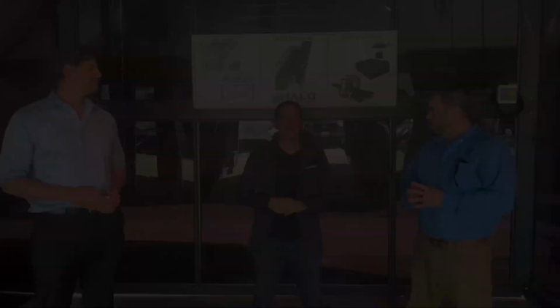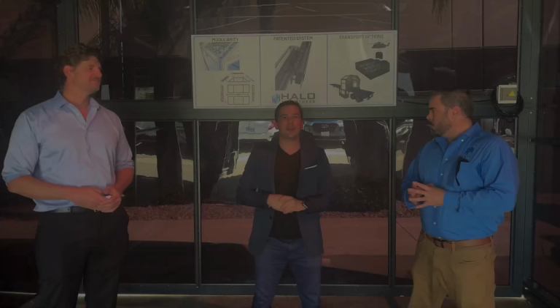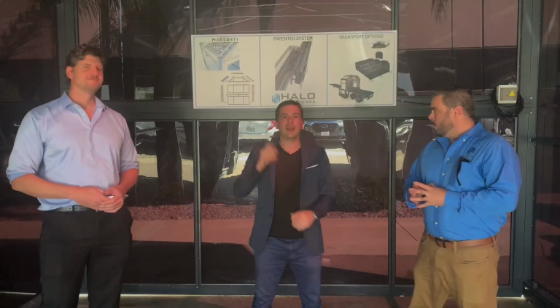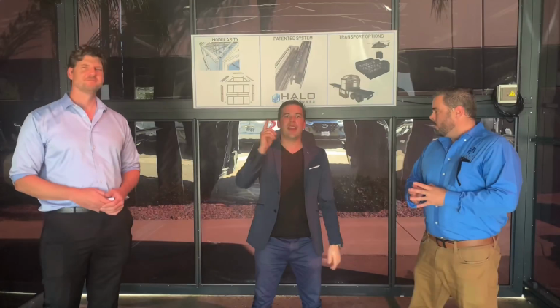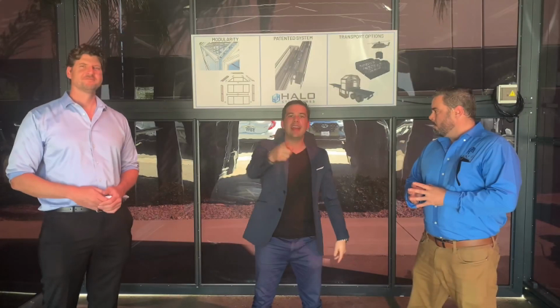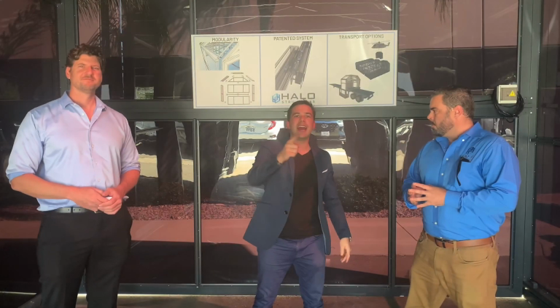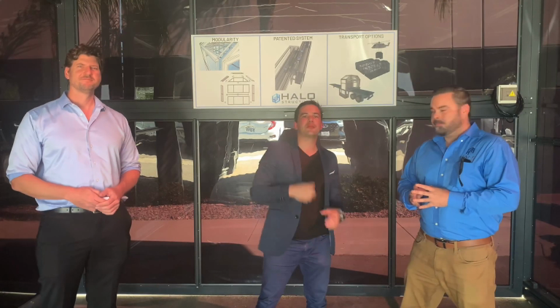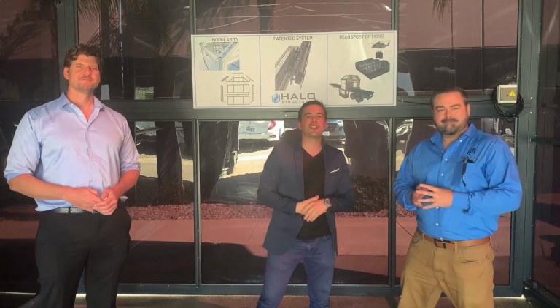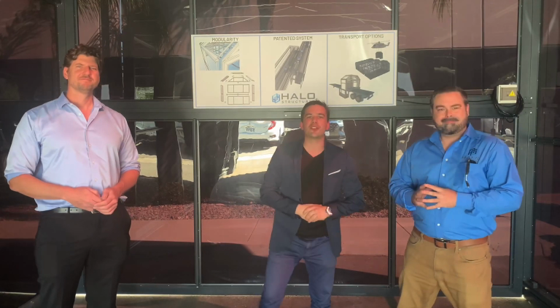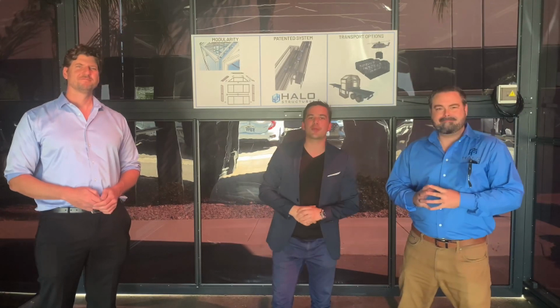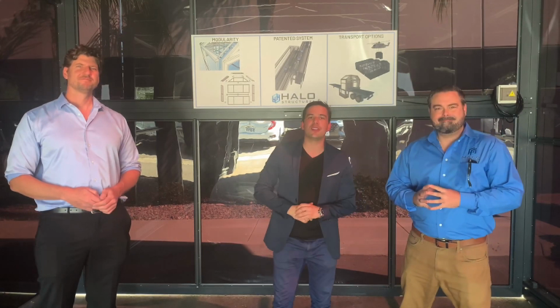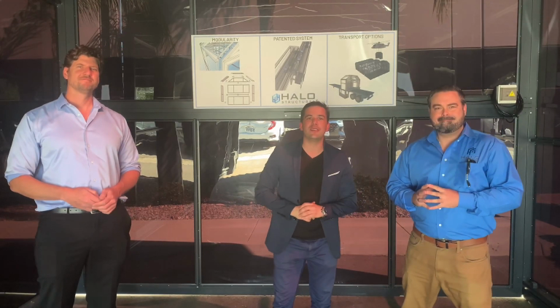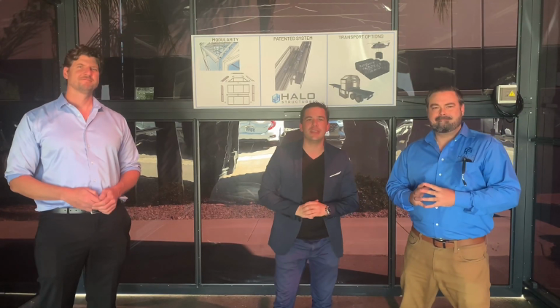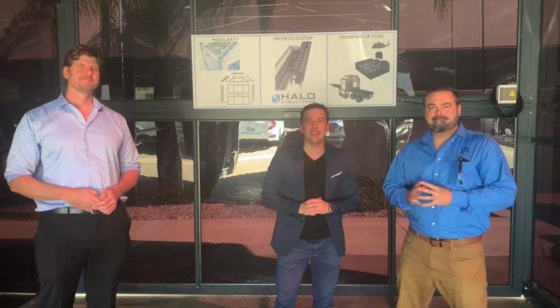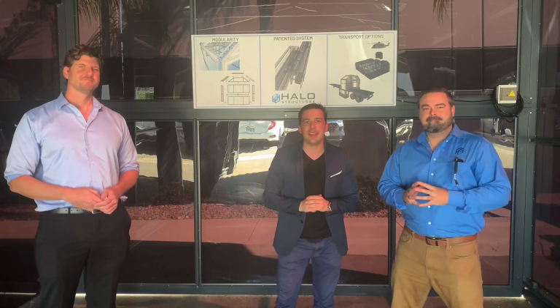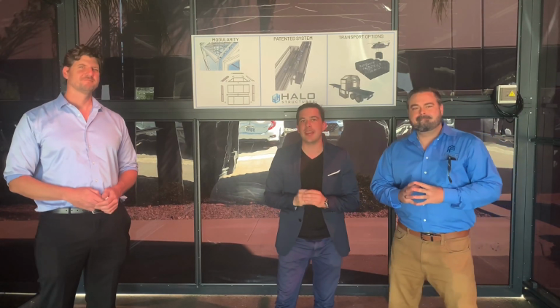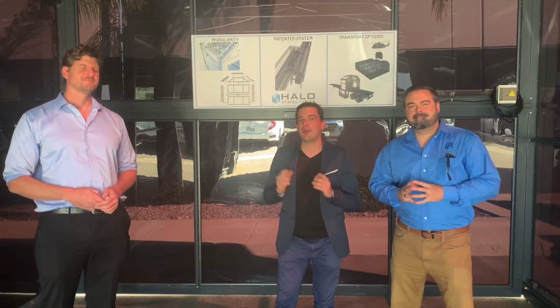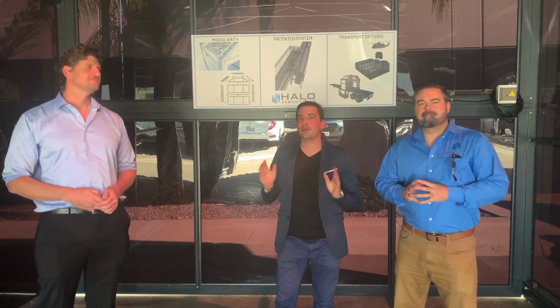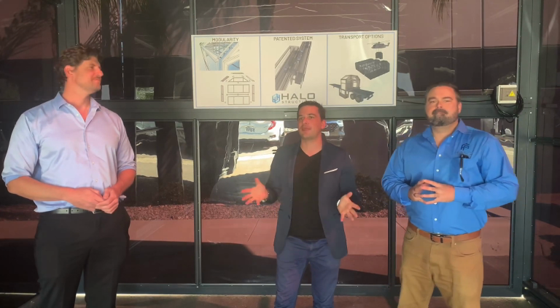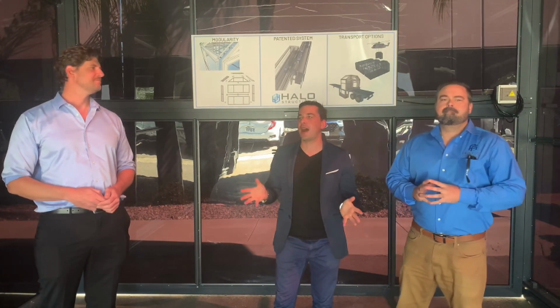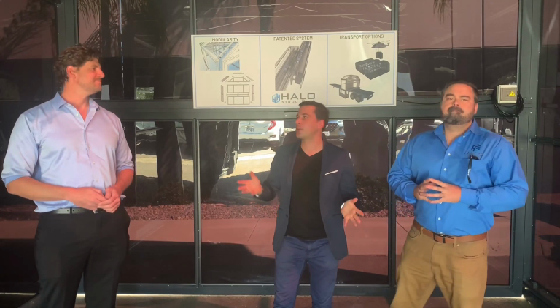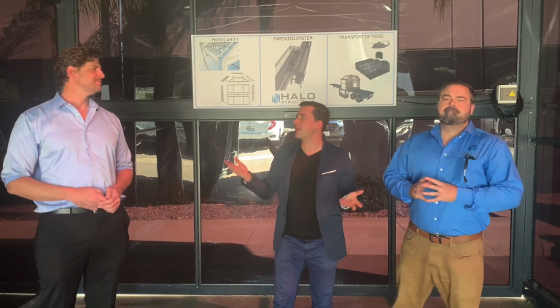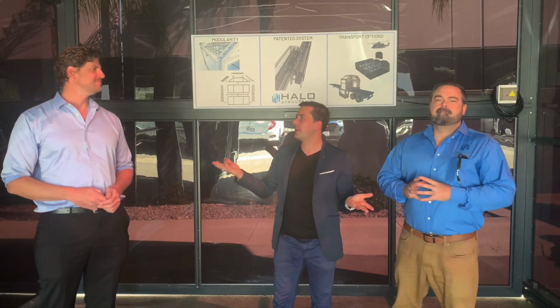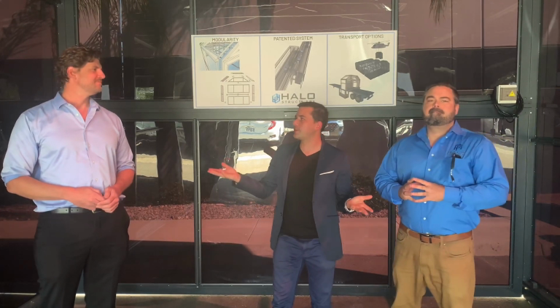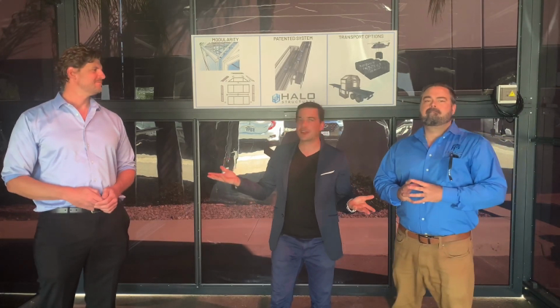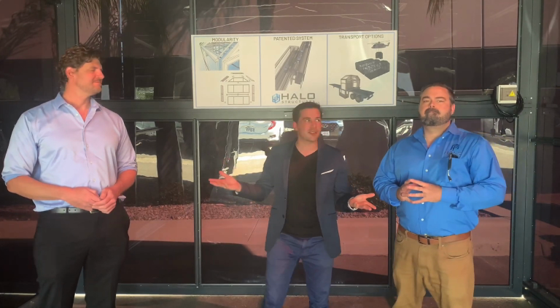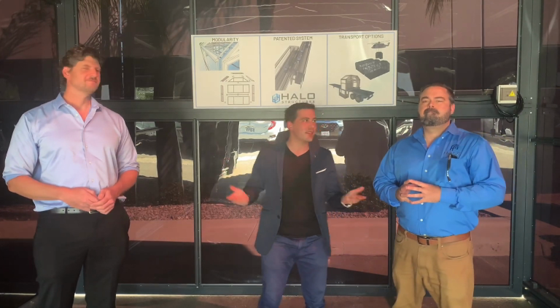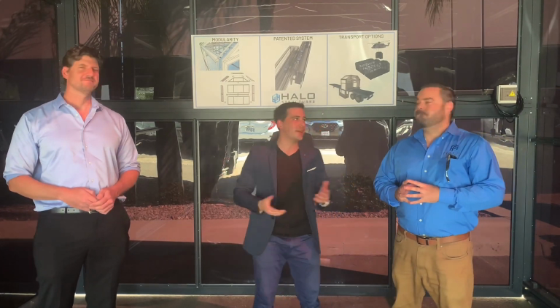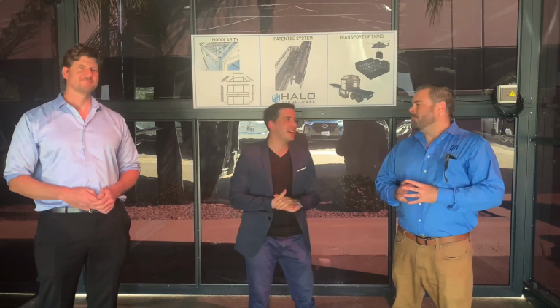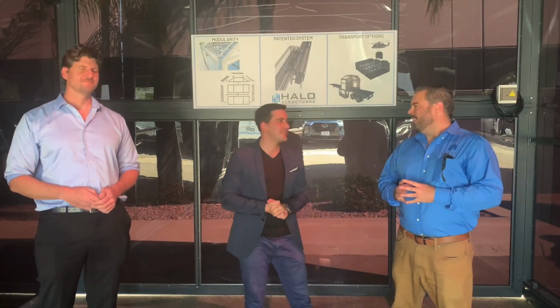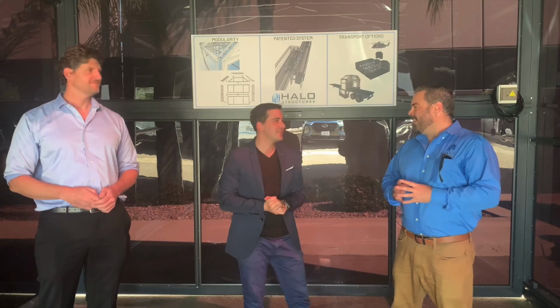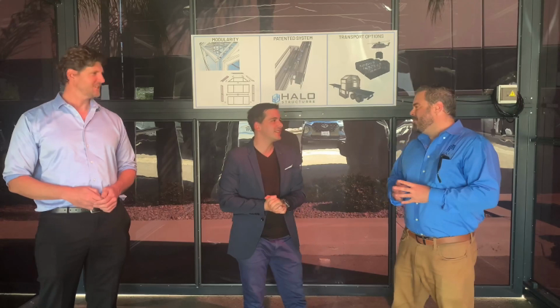Hey guys, we're watching Joshua TV and today I'm here with the founders of Halo Structures. What's up guys? How you doing?